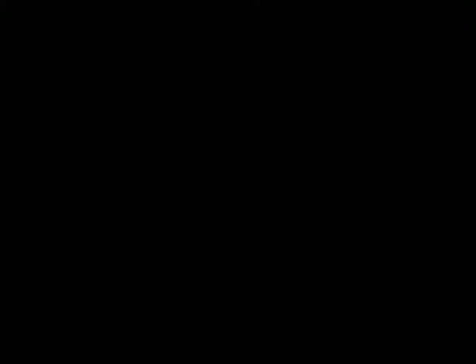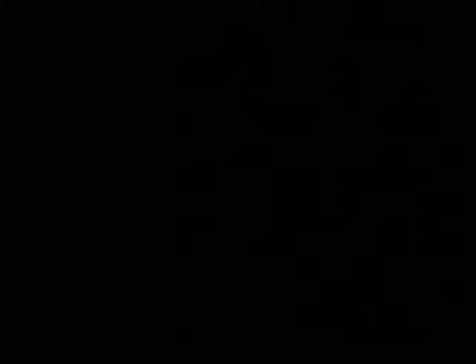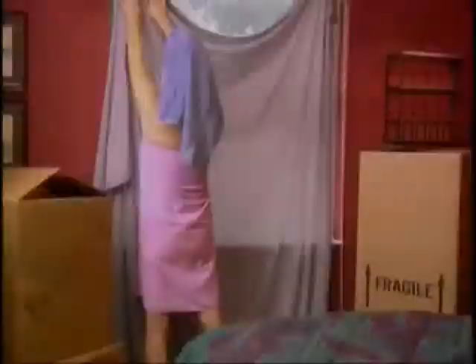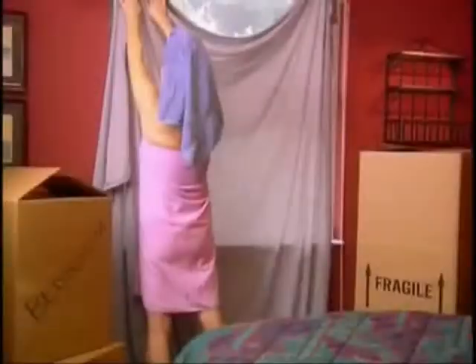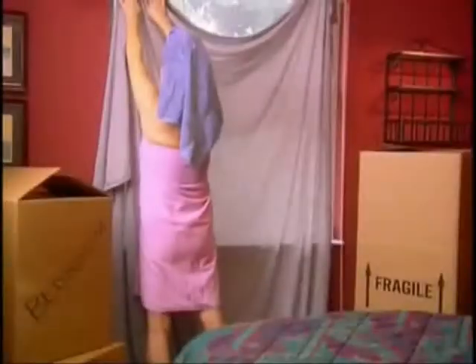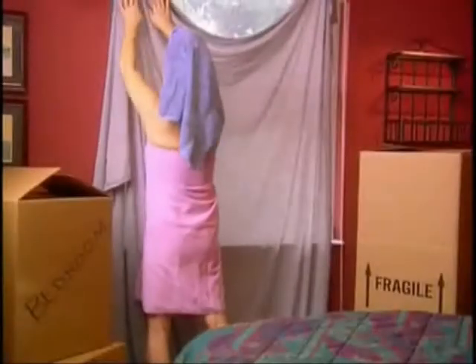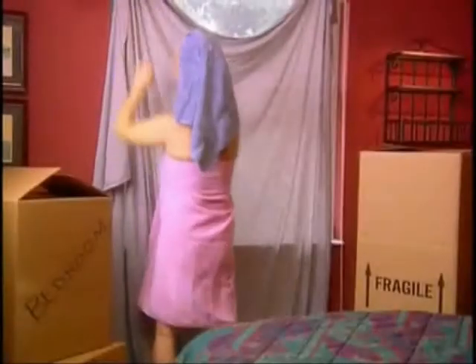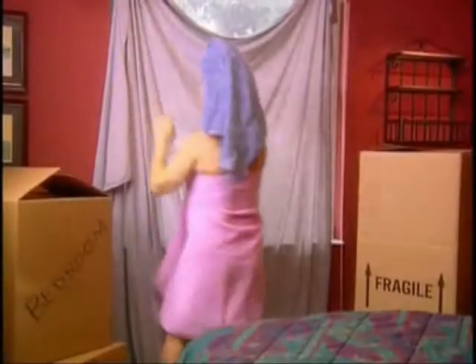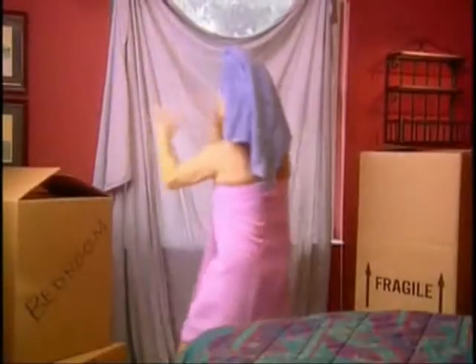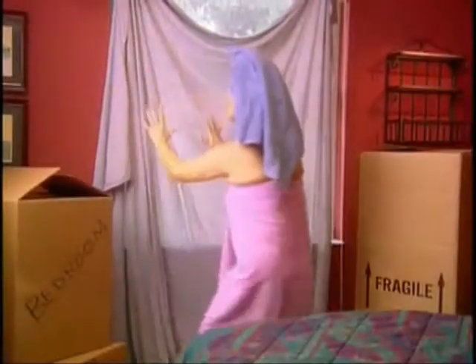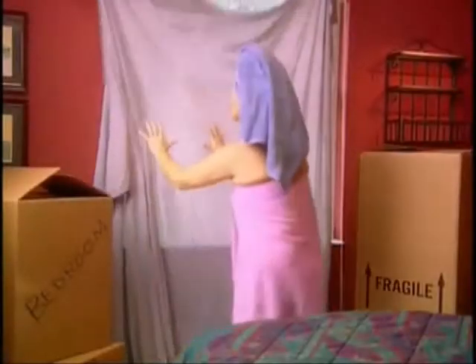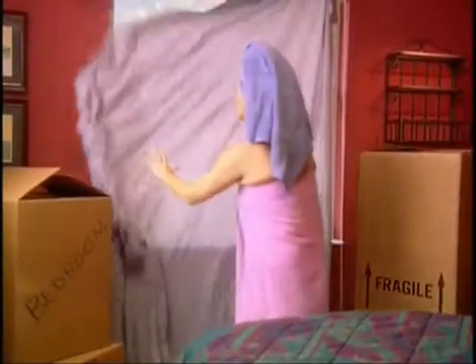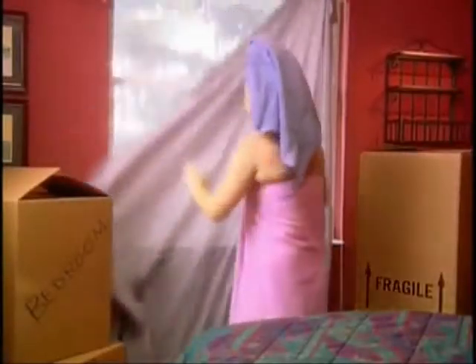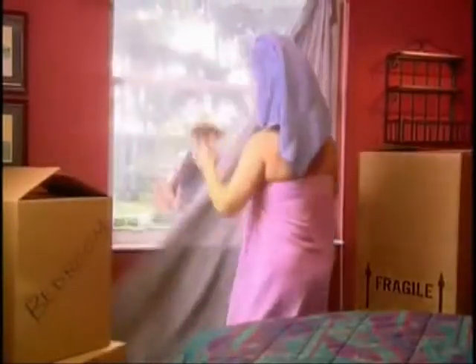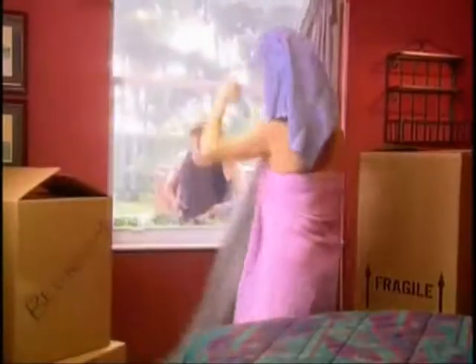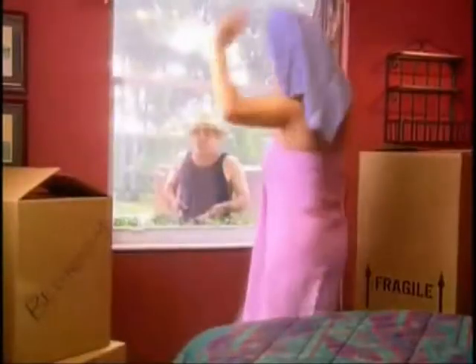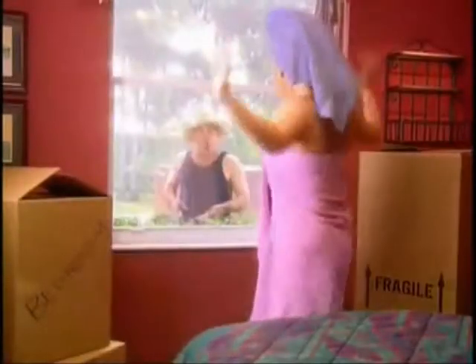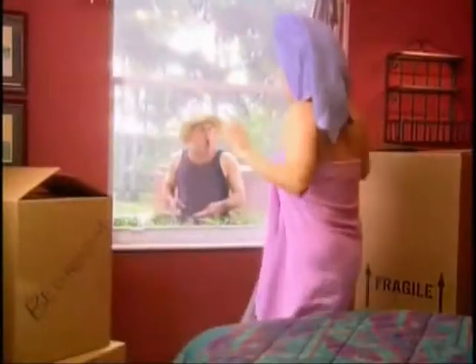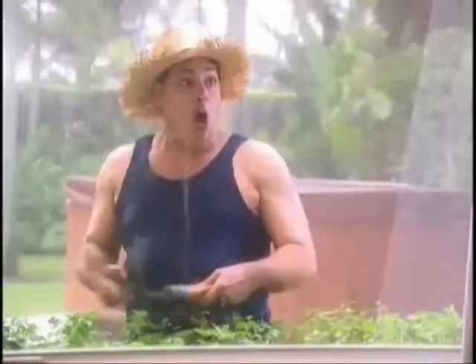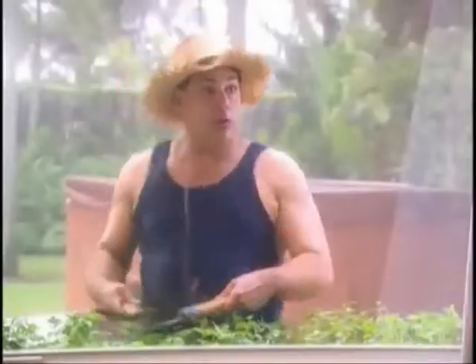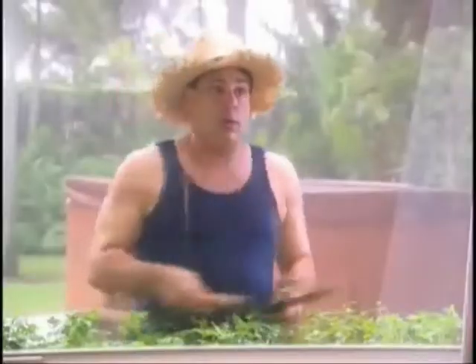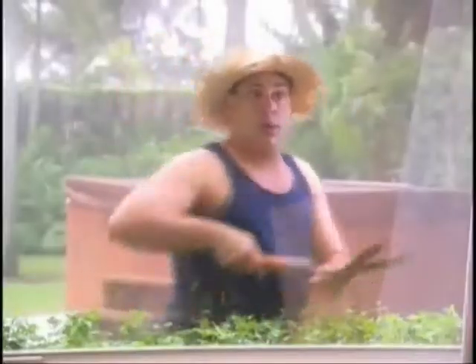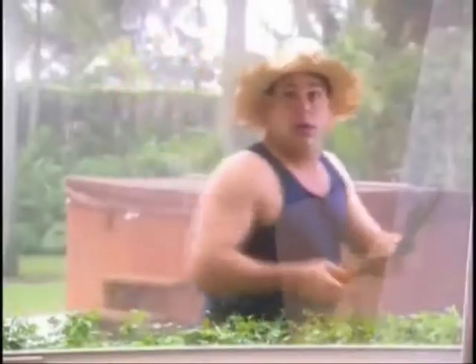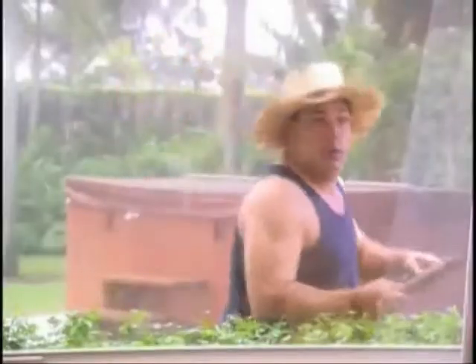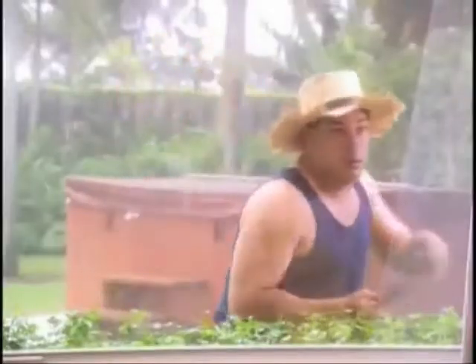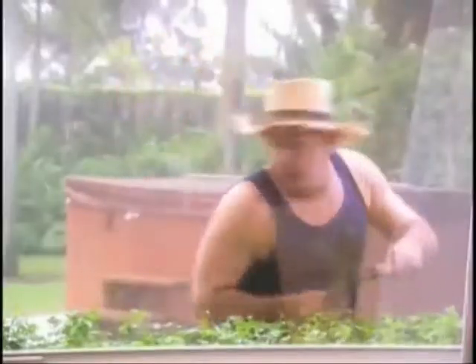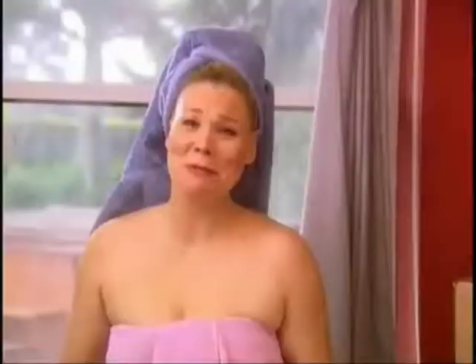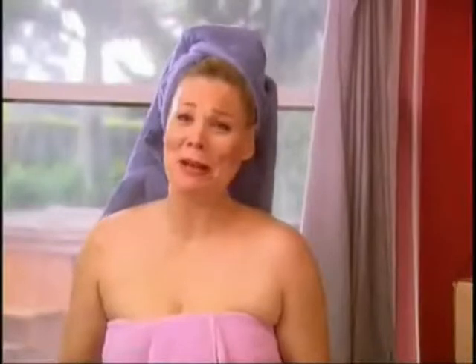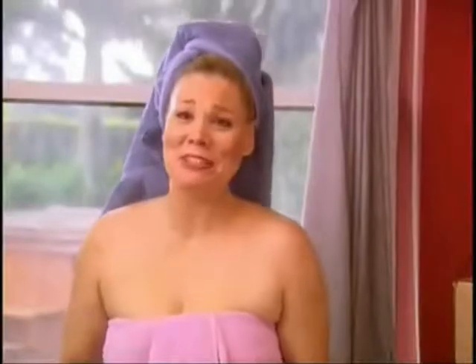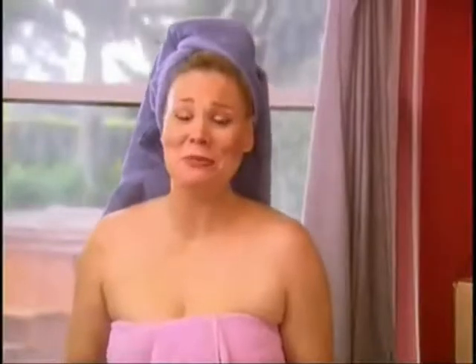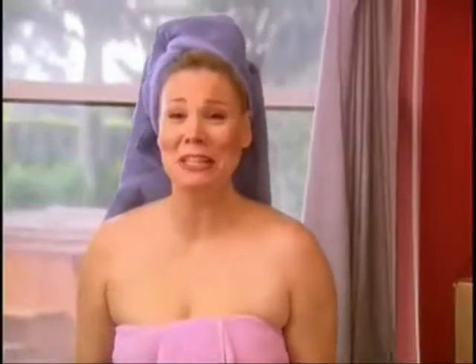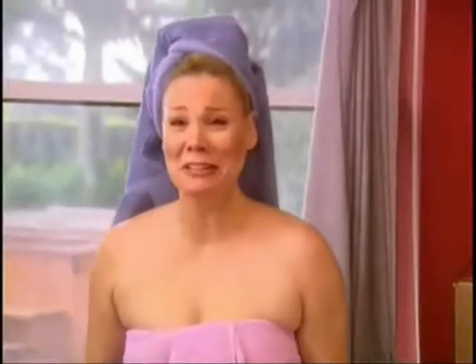Still struggling with makeshift window coverings? Girl, we have to do something about these windows!